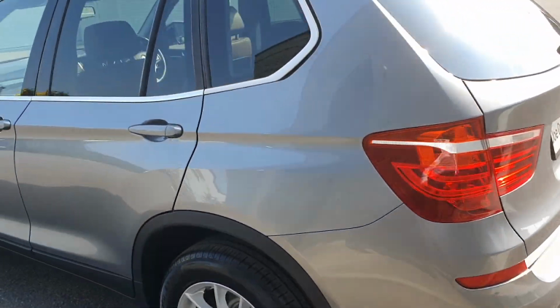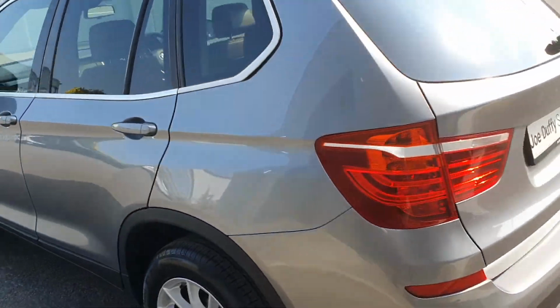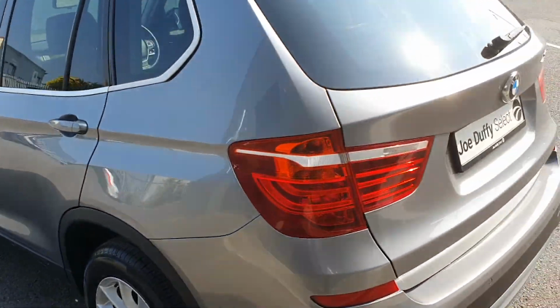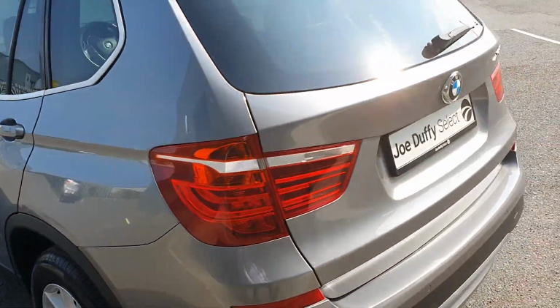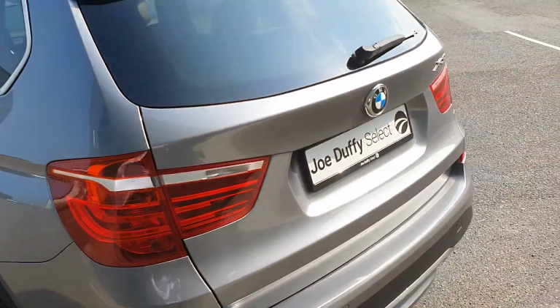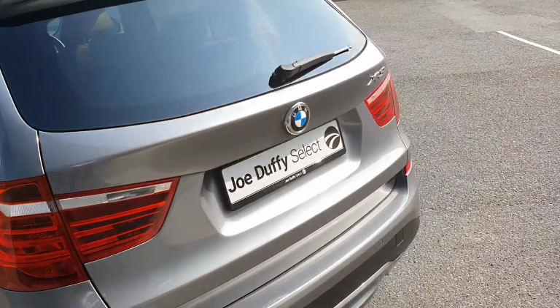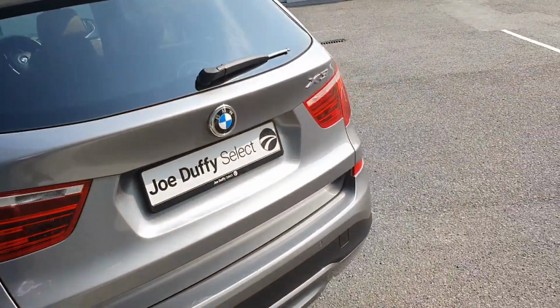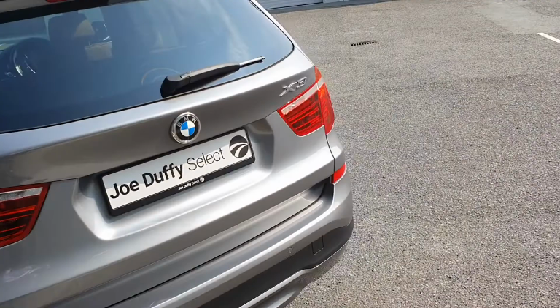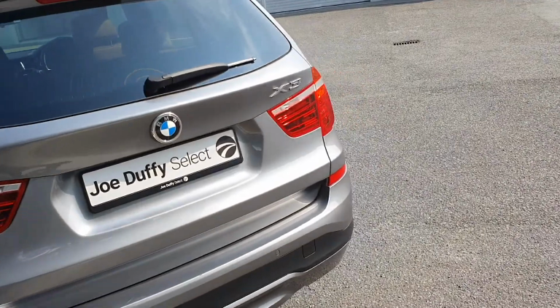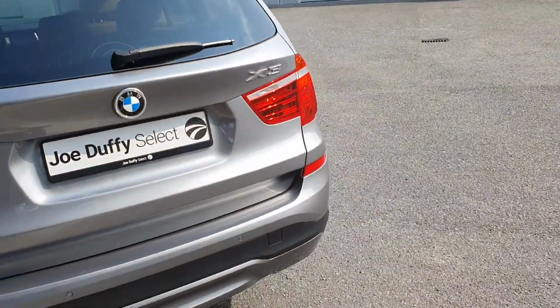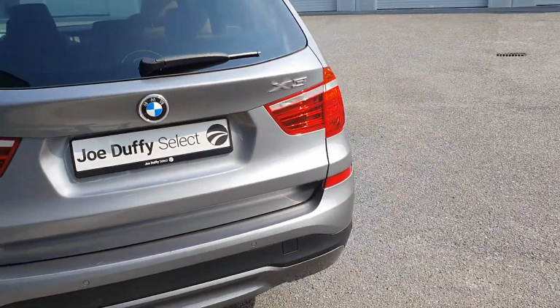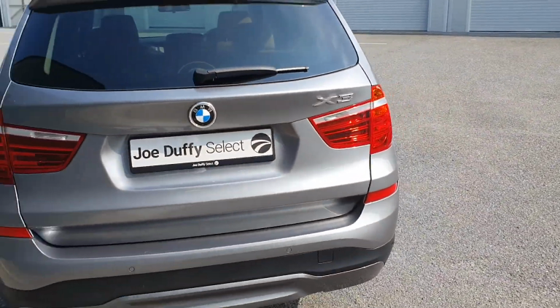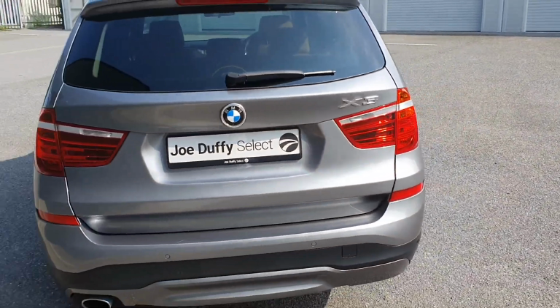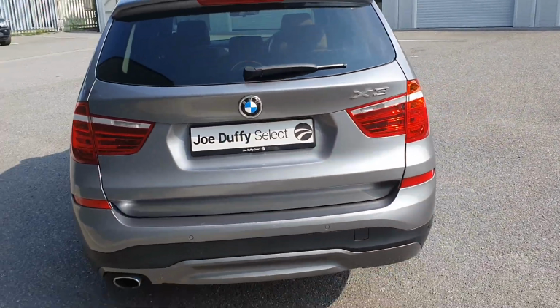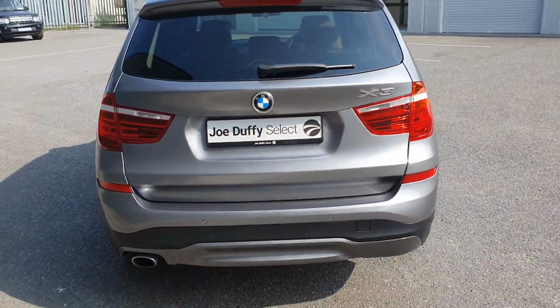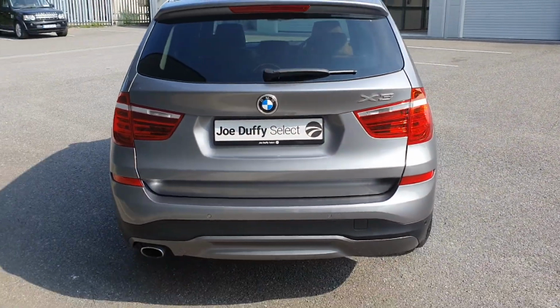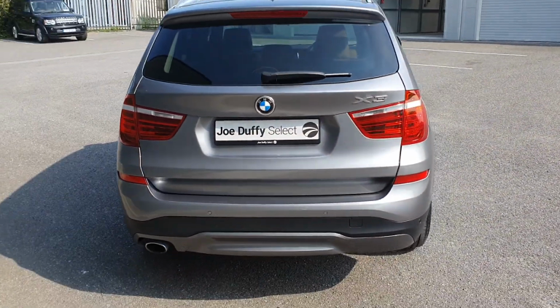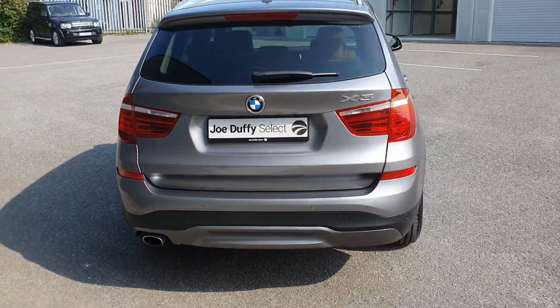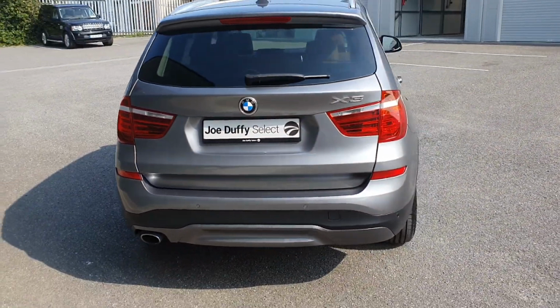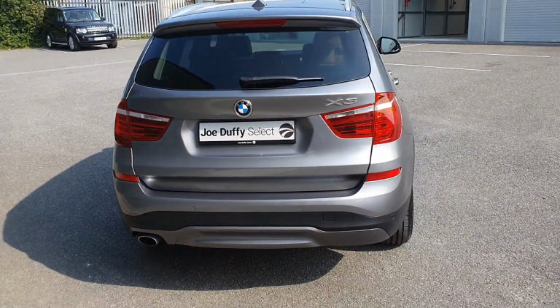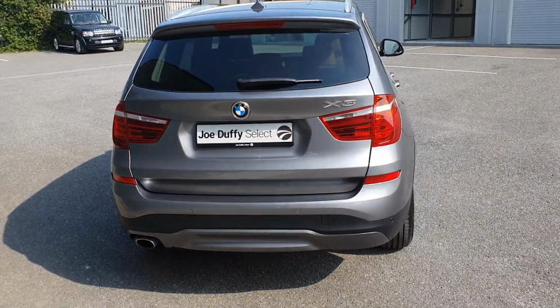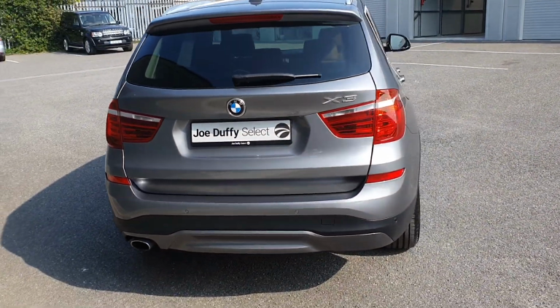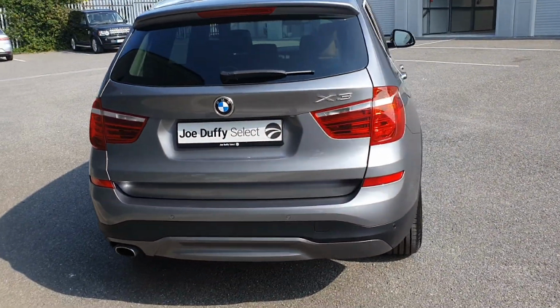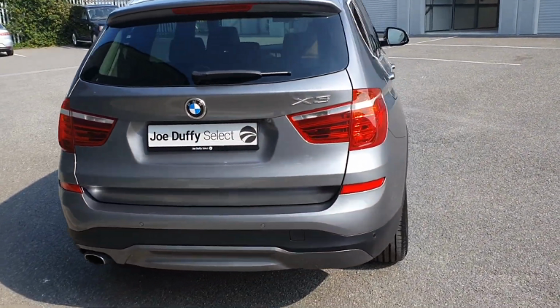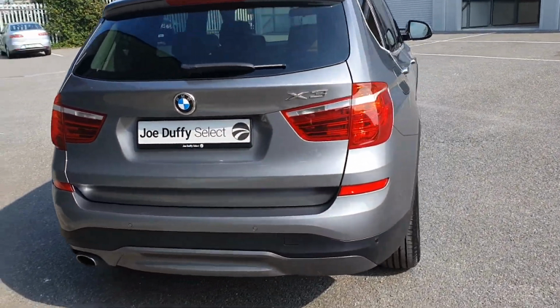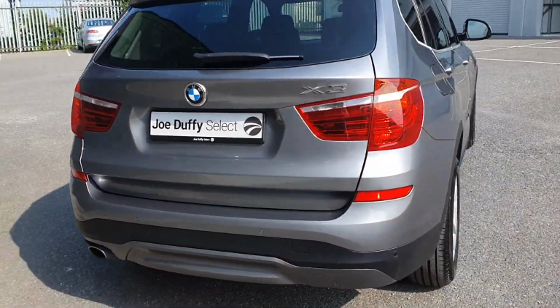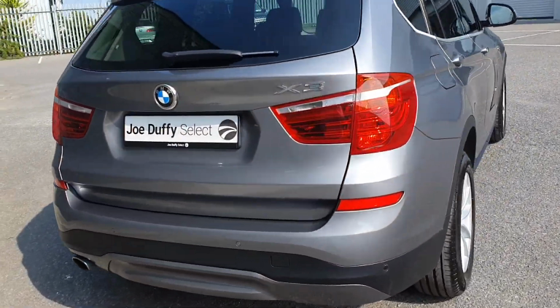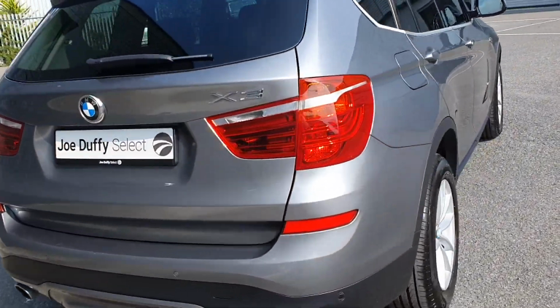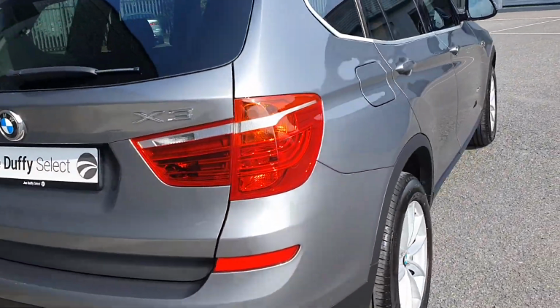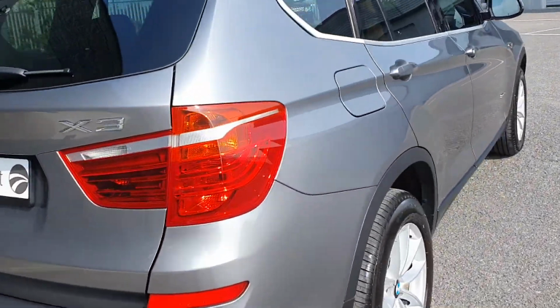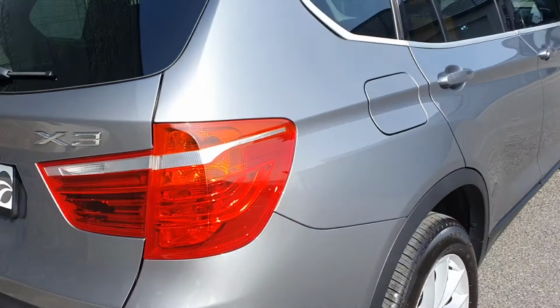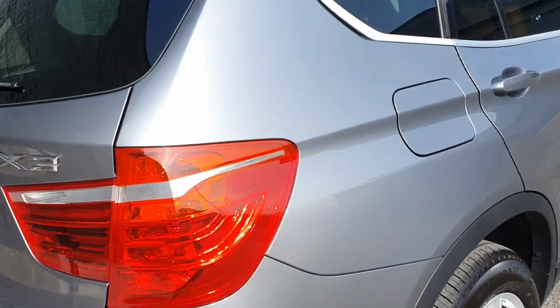As you can see this car is in stunning condition. Chrome tipped exhaust, electronic boot lid and parking sensors to the rear.